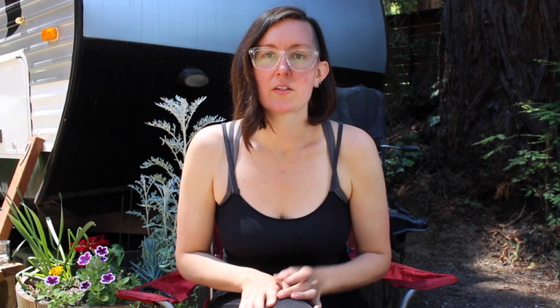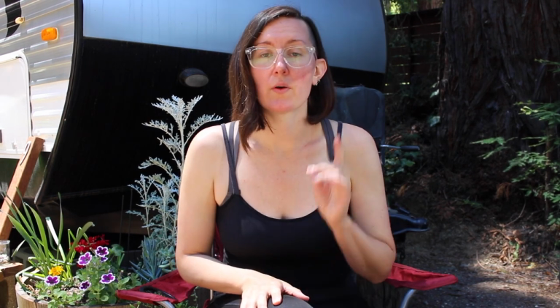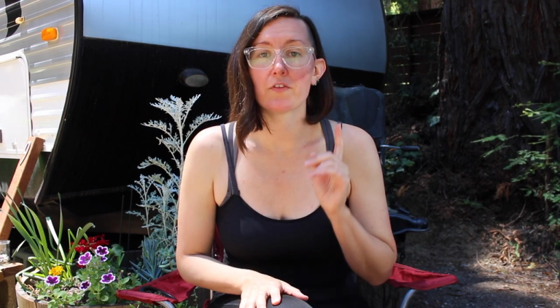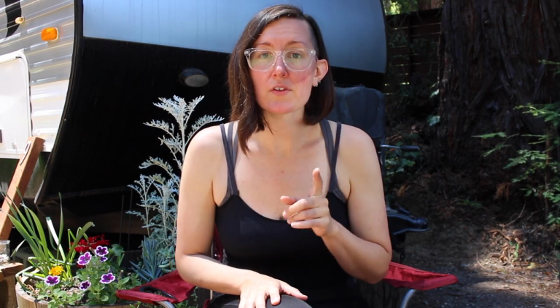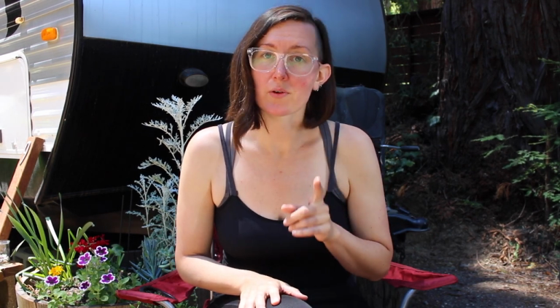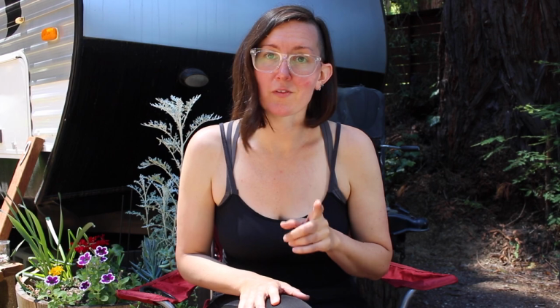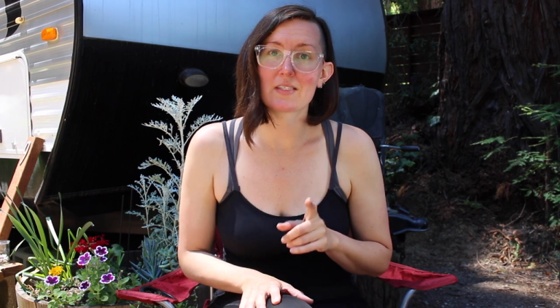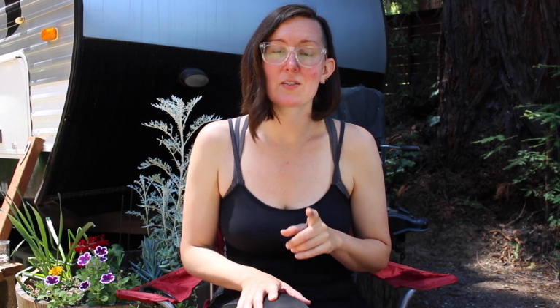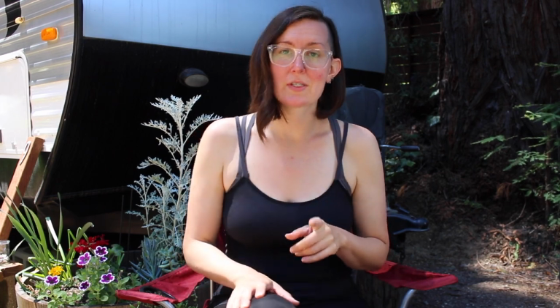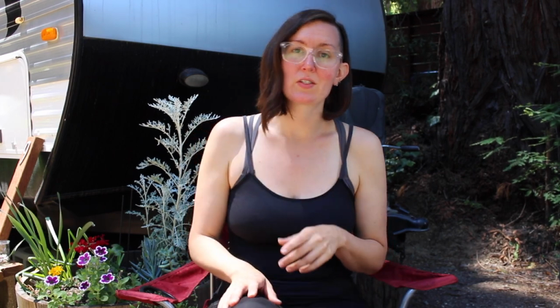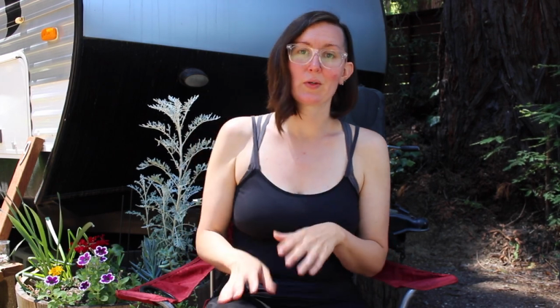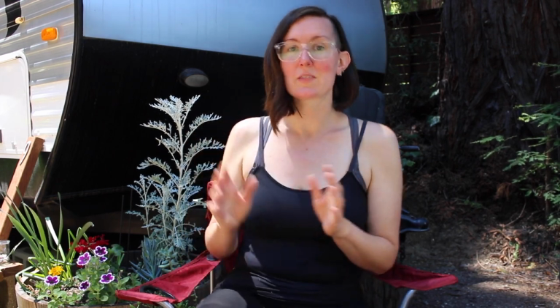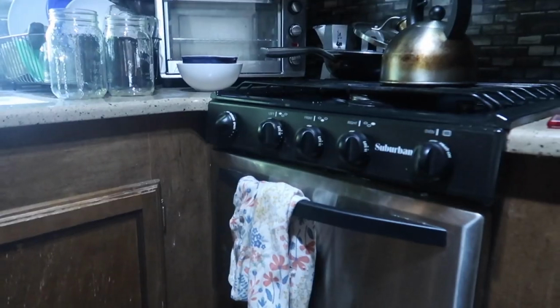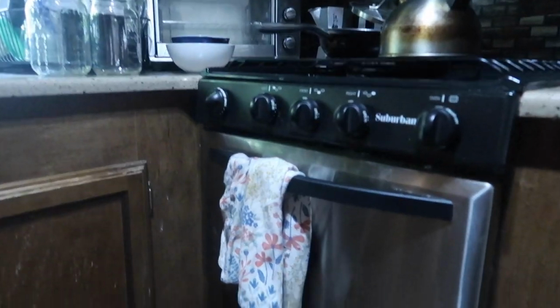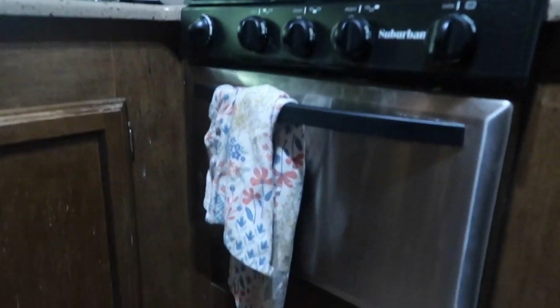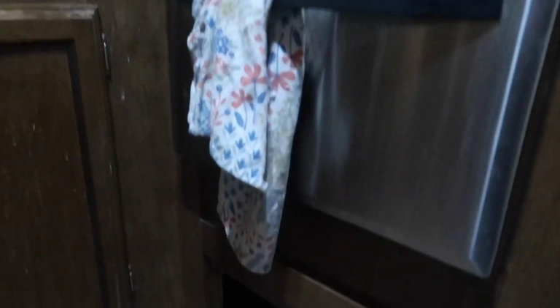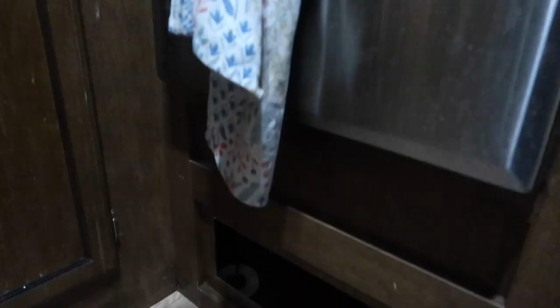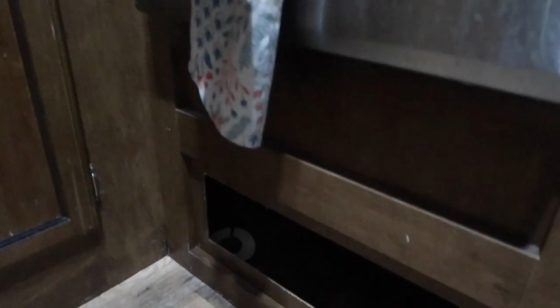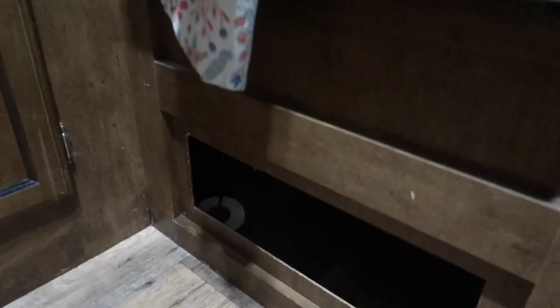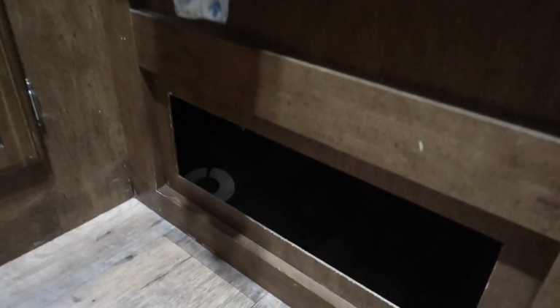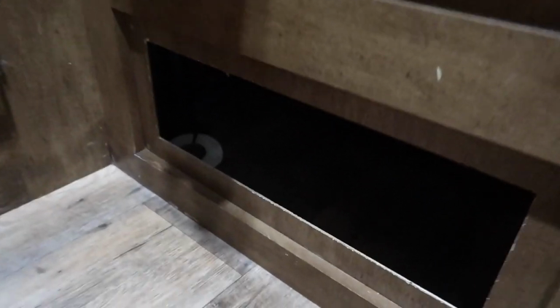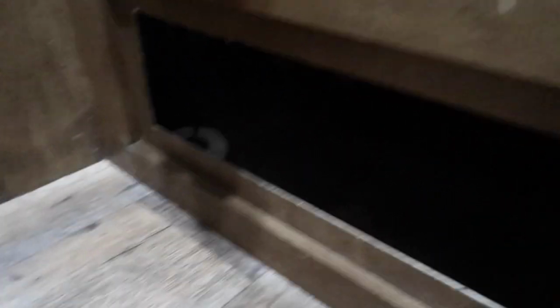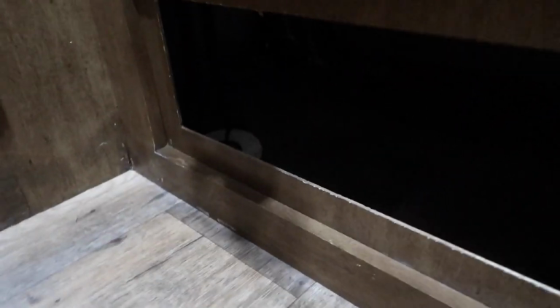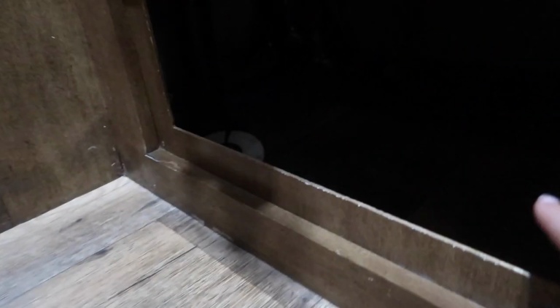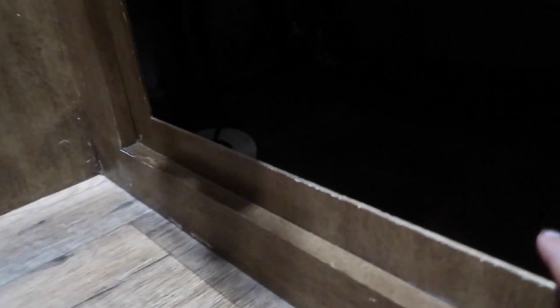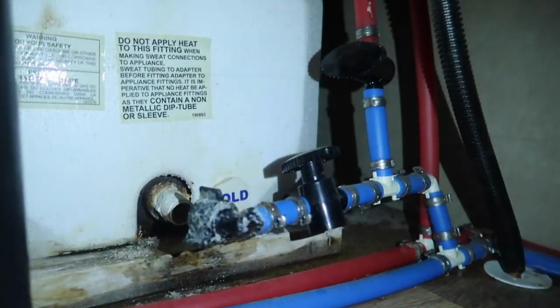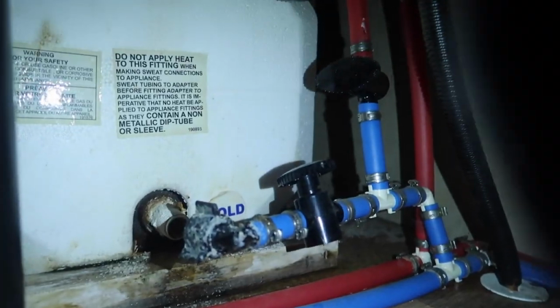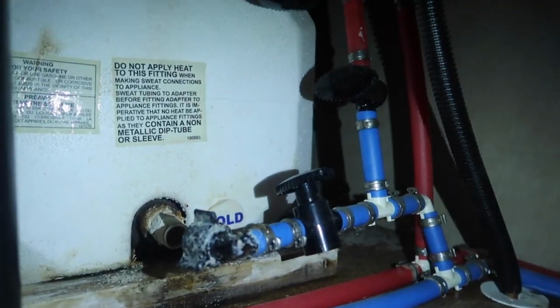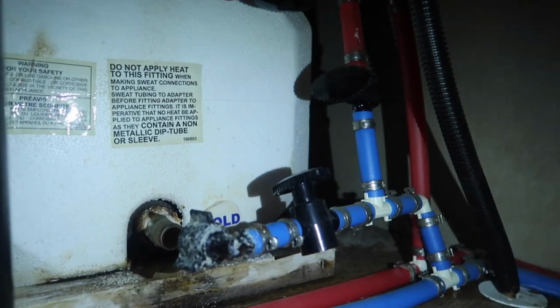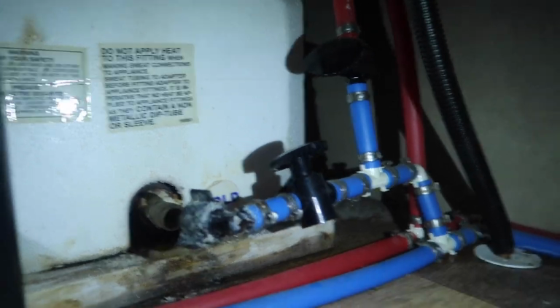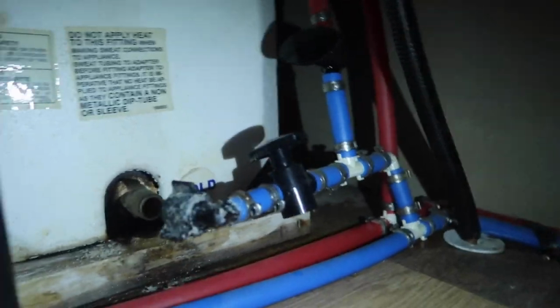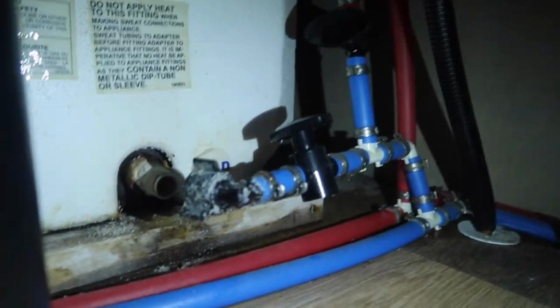So our first order of business was to inspect and remove the water heater so we could see what the heck was really going on.